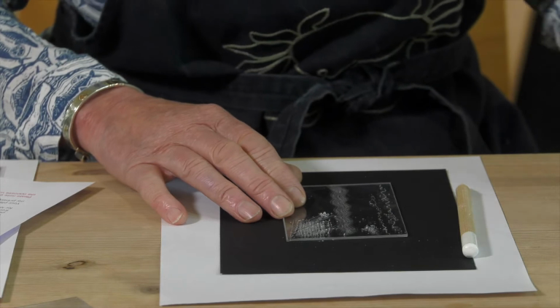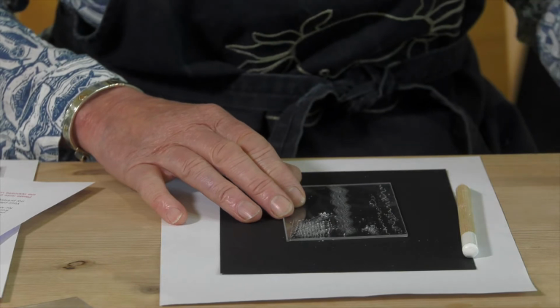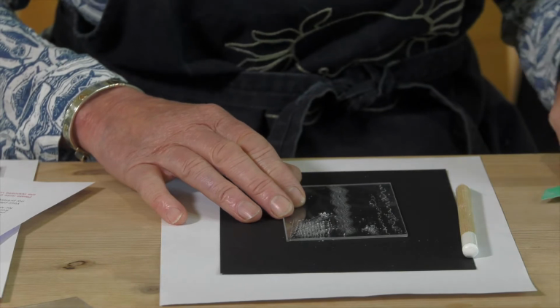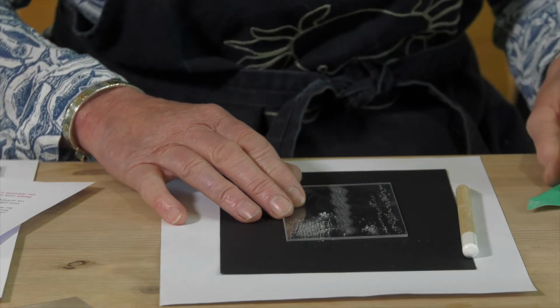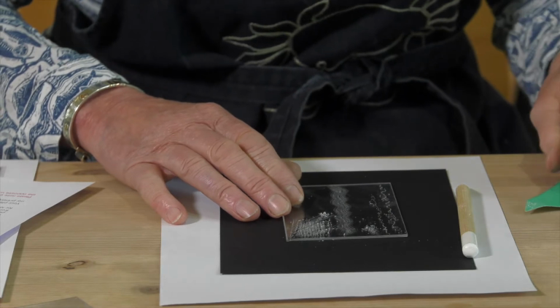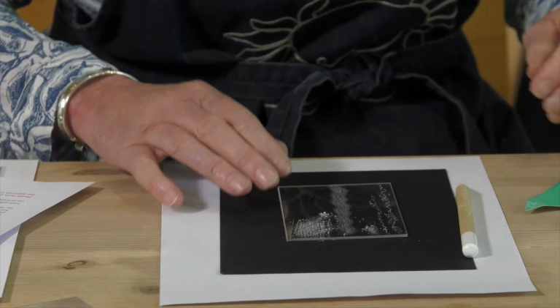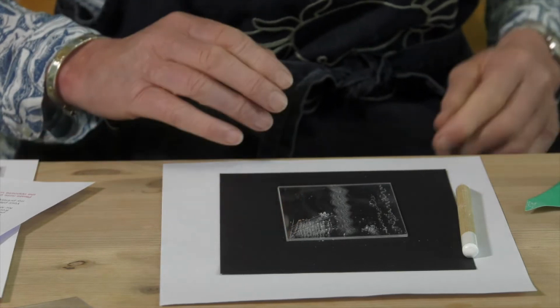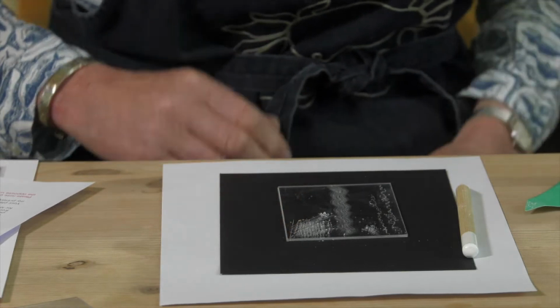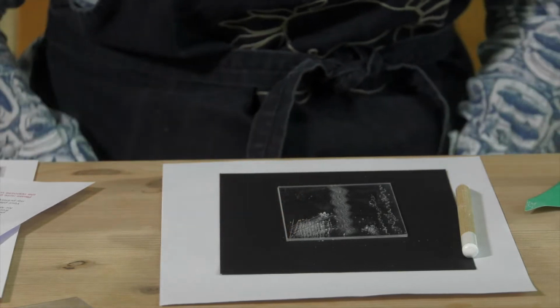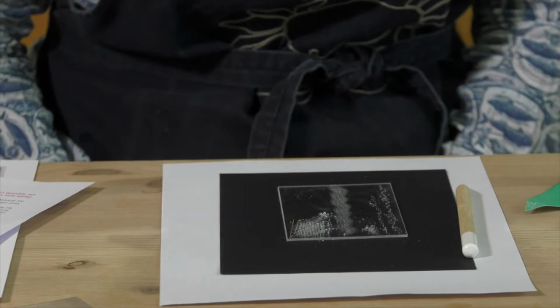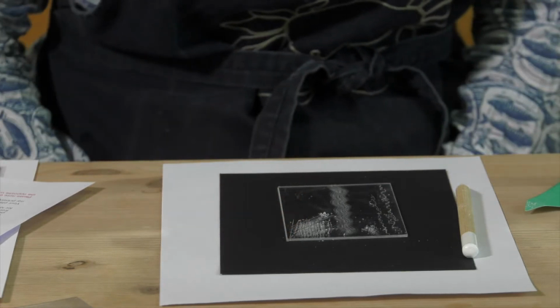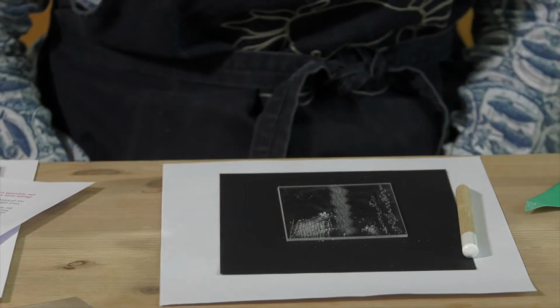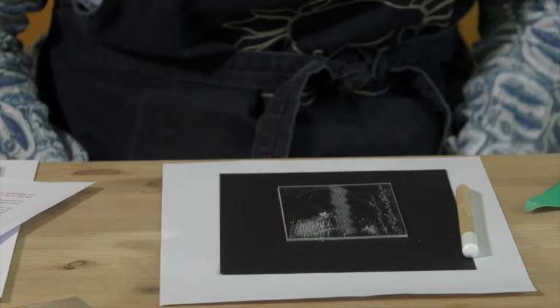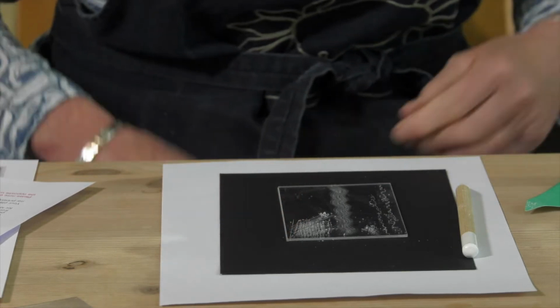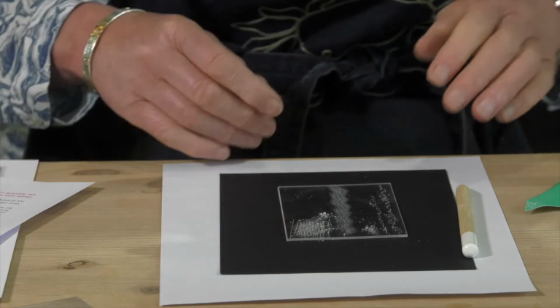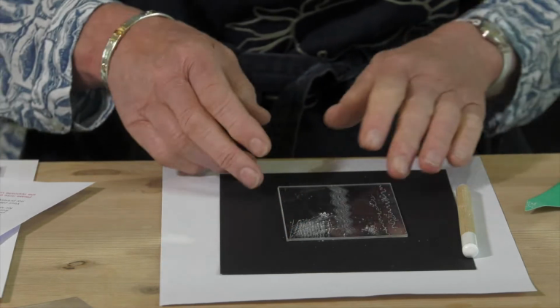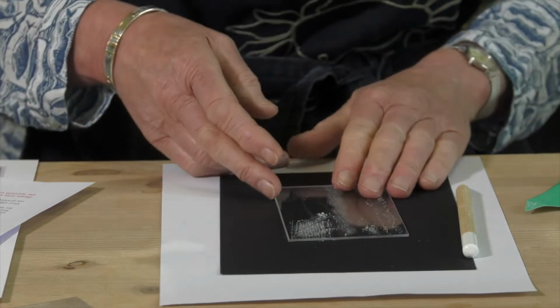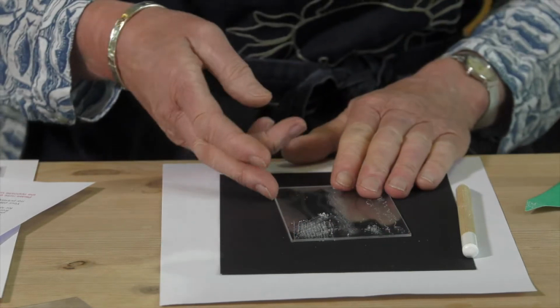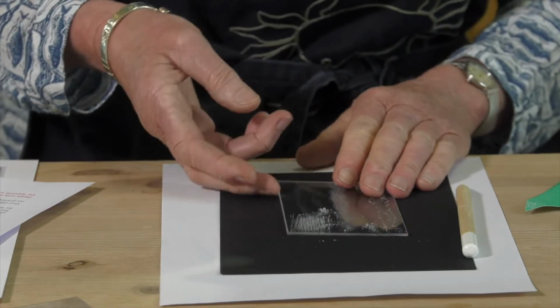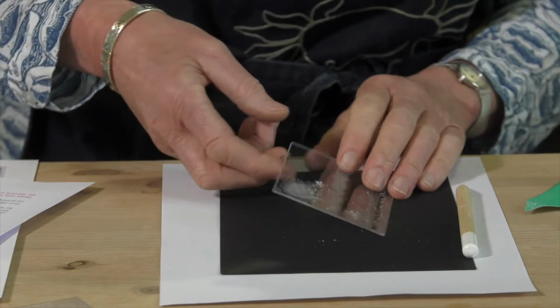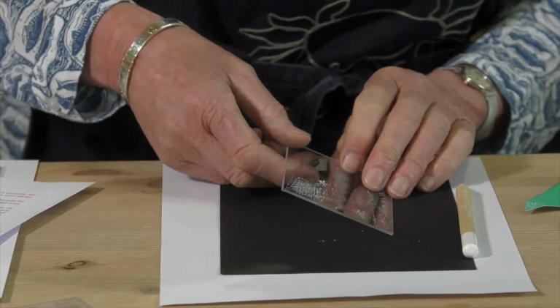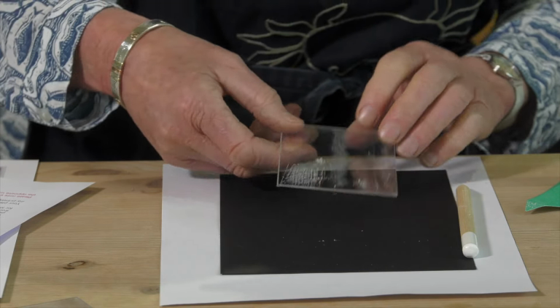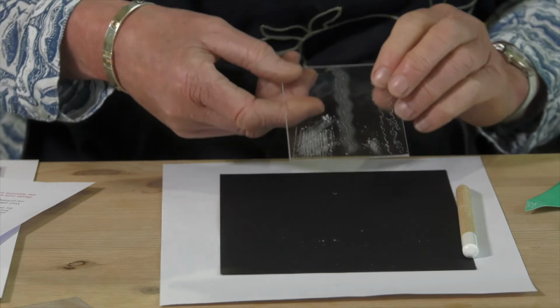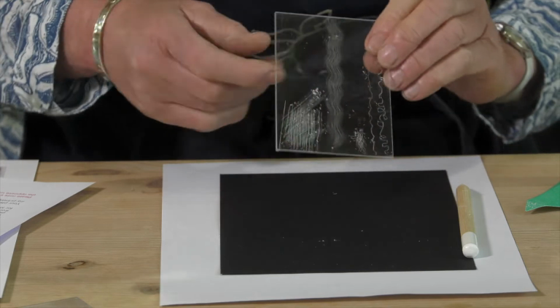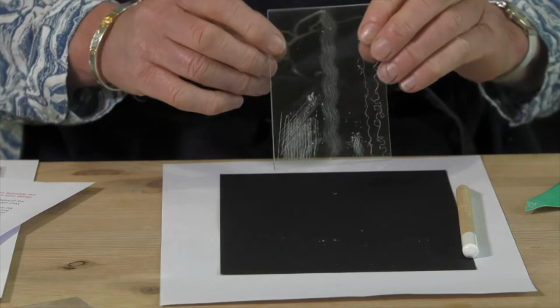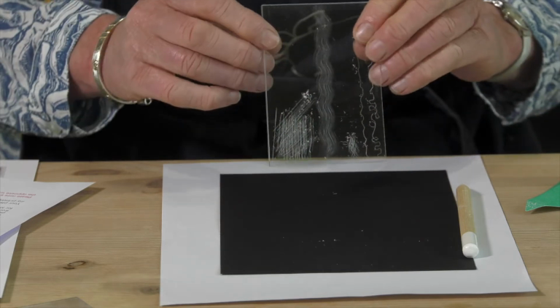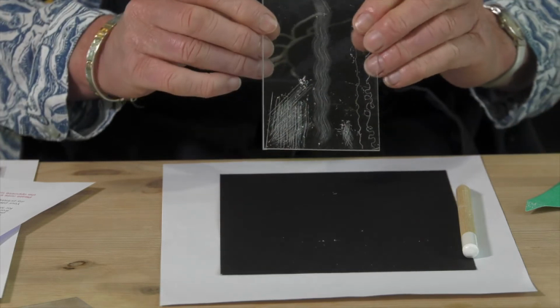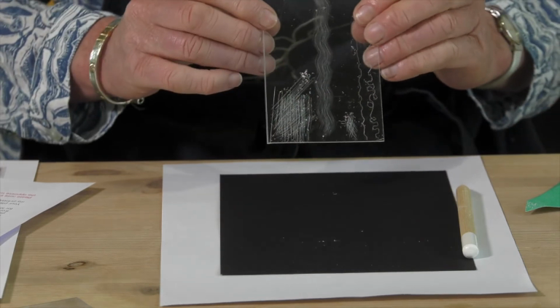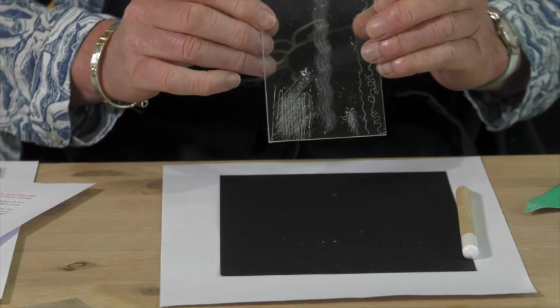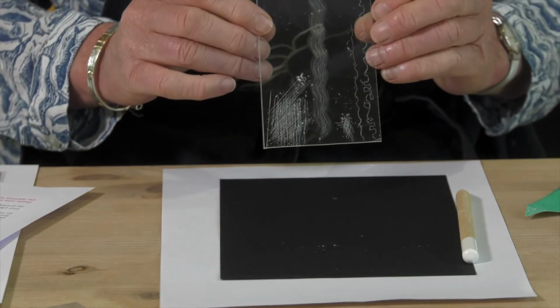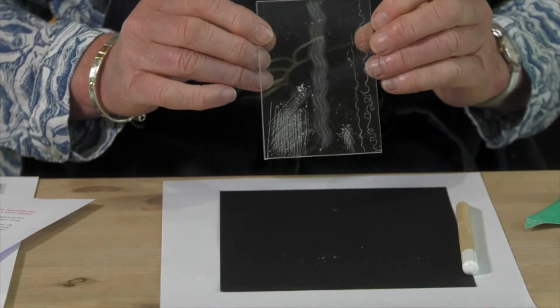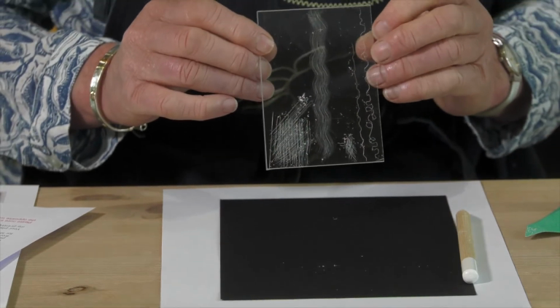You'll notice that I've put the black paper underneath the perspex so I can see the marks that I'm making.